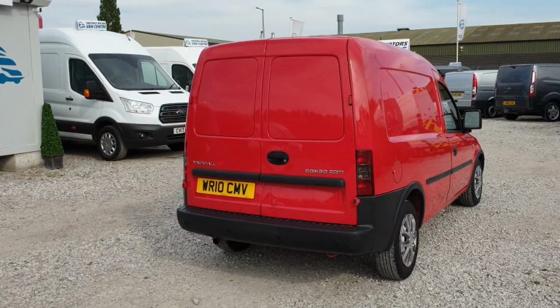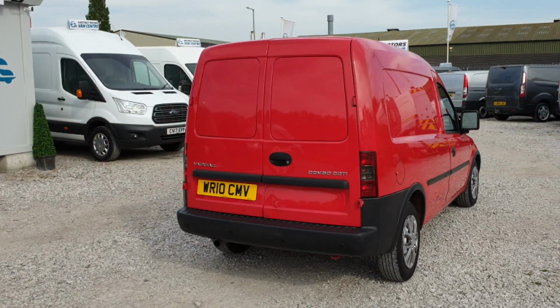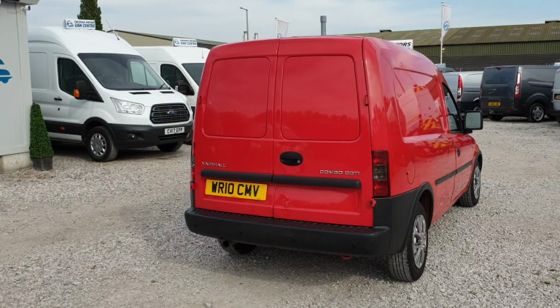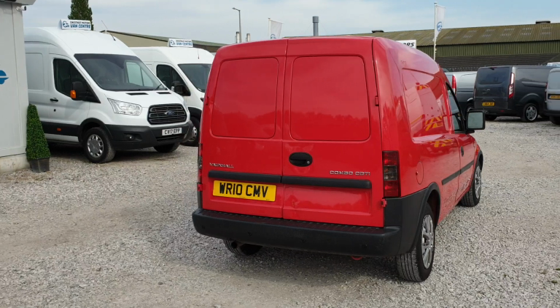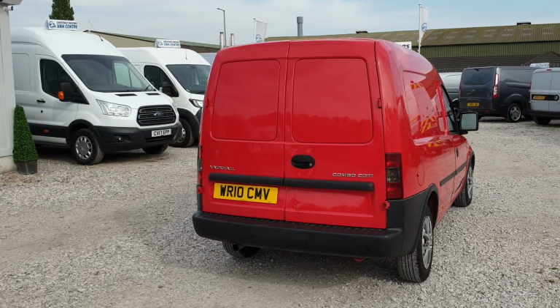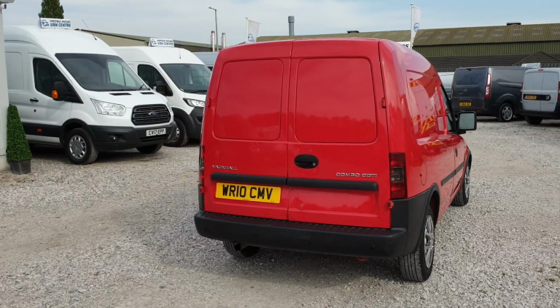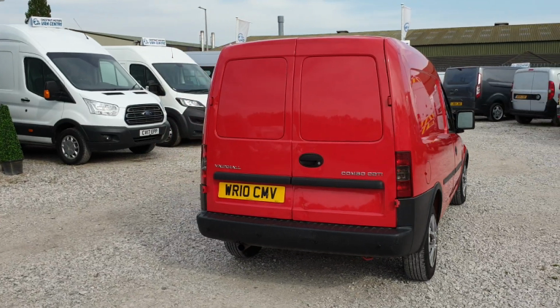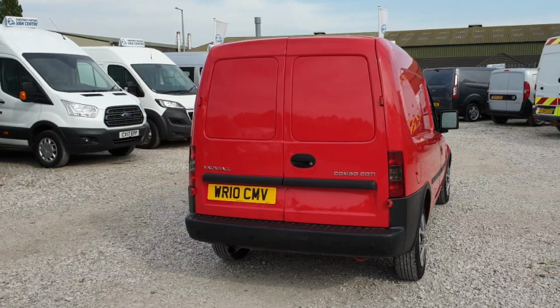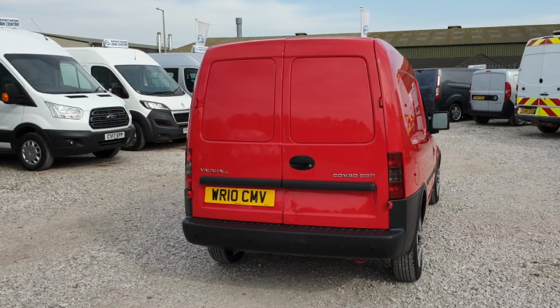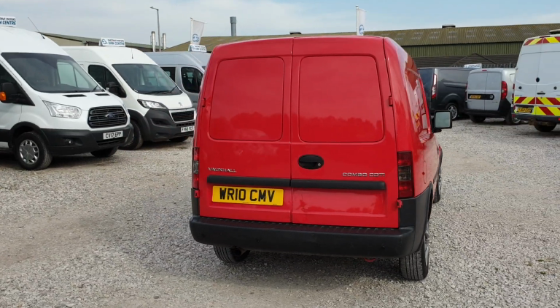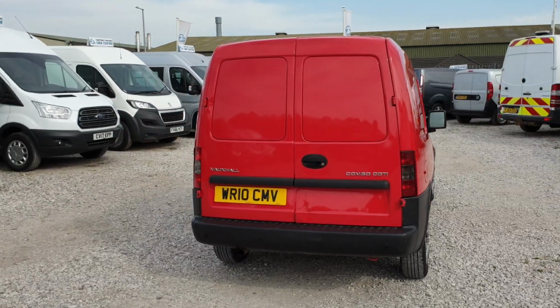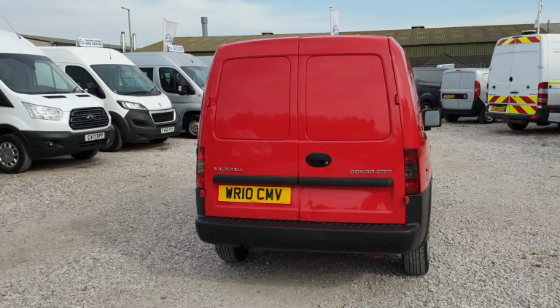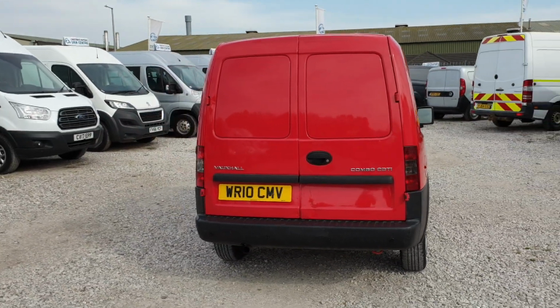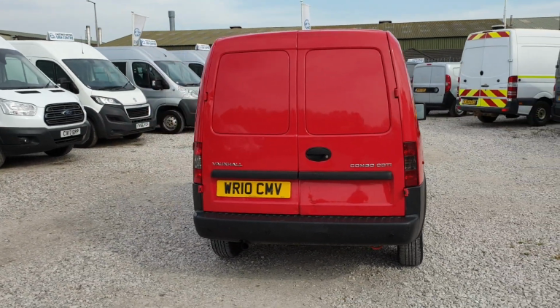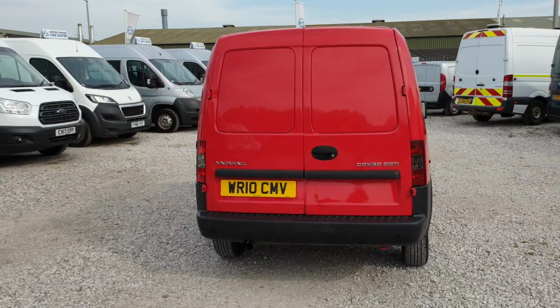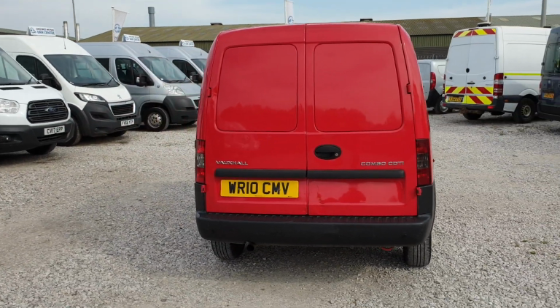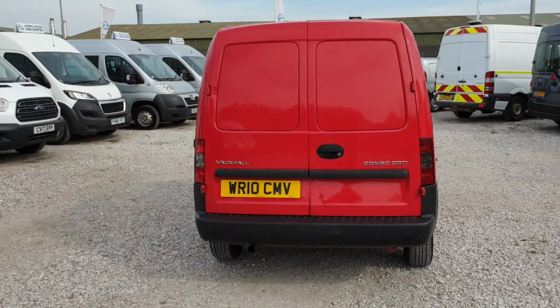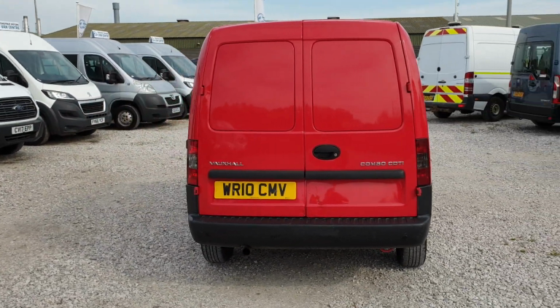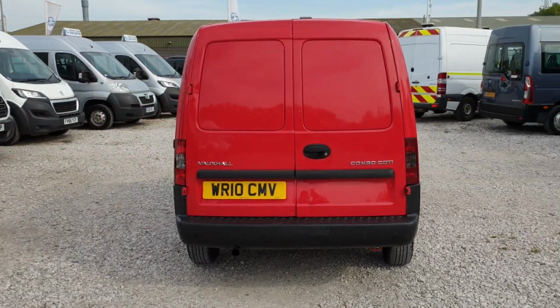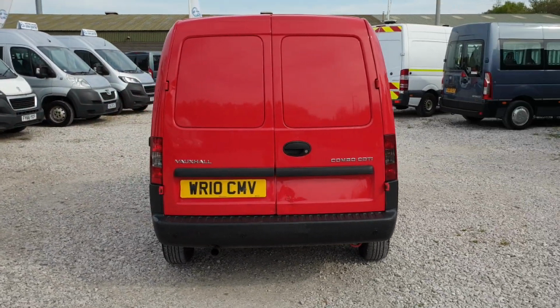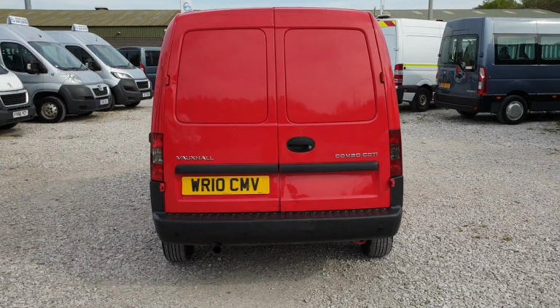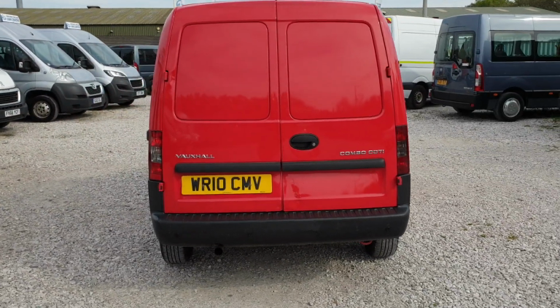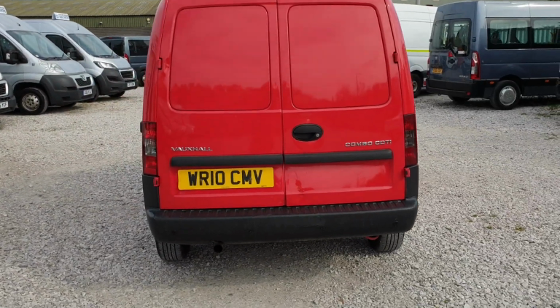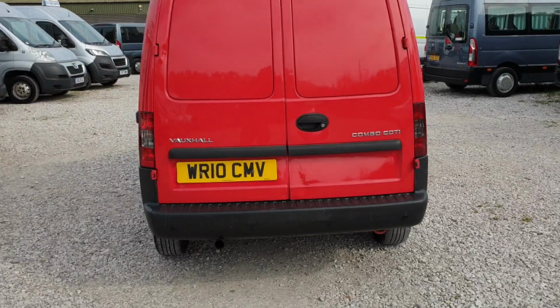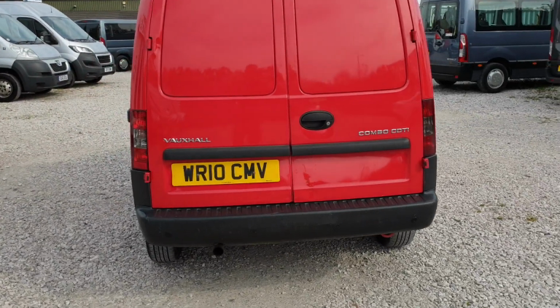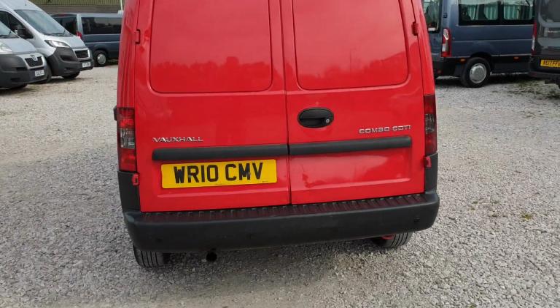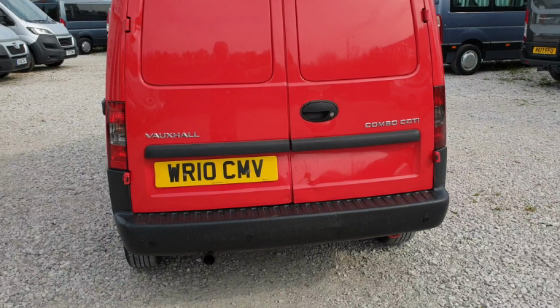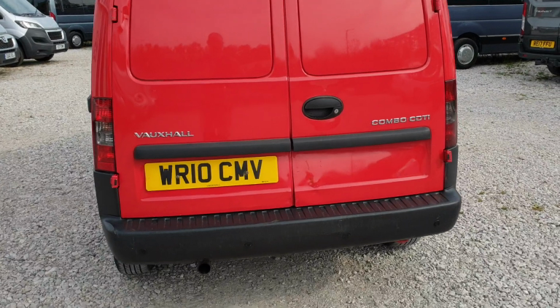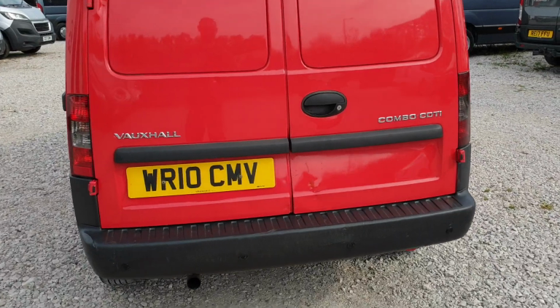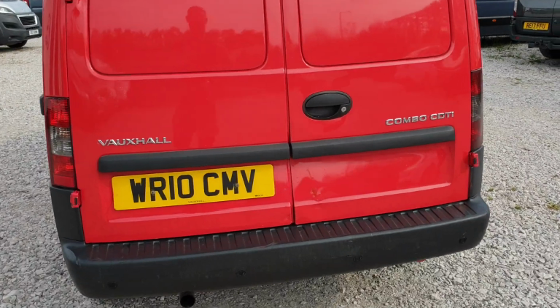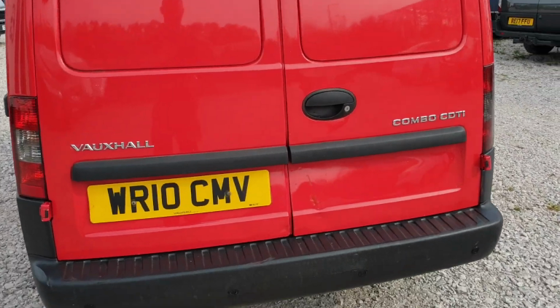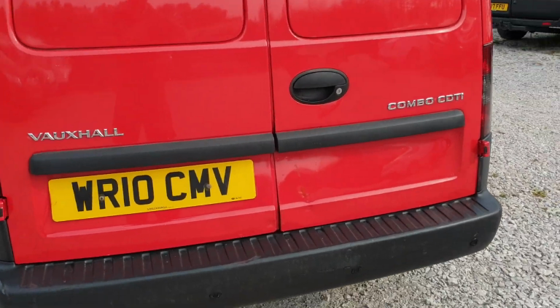Double rear doors at the back, and it's got rear parking sensors too. There is a bit of a dent on the rear door worth noting.